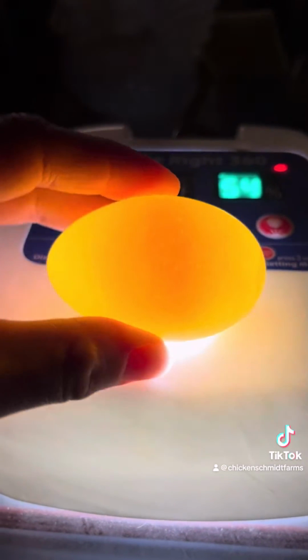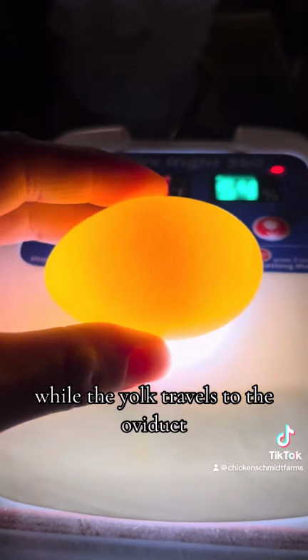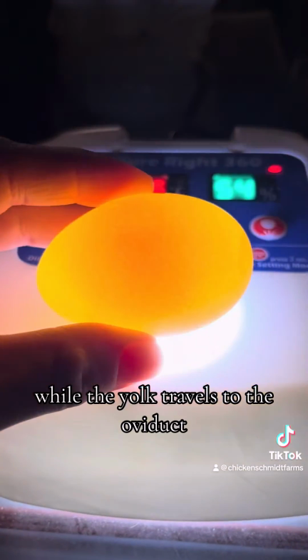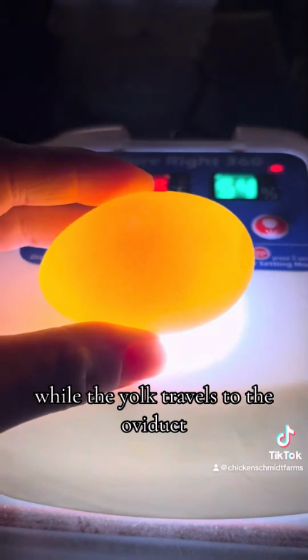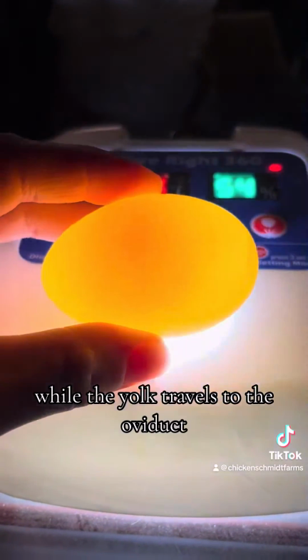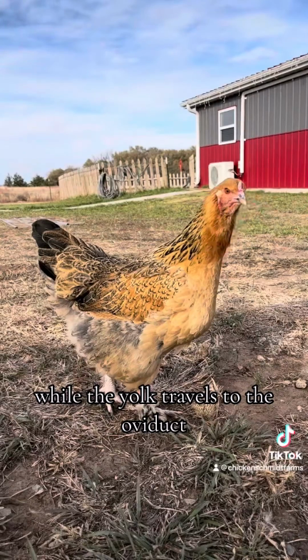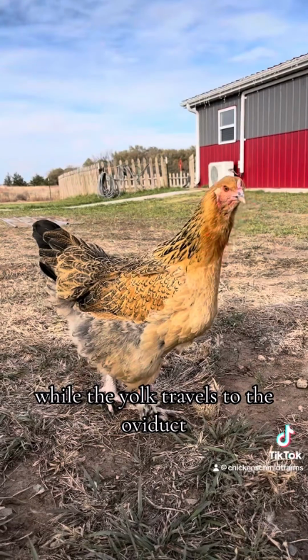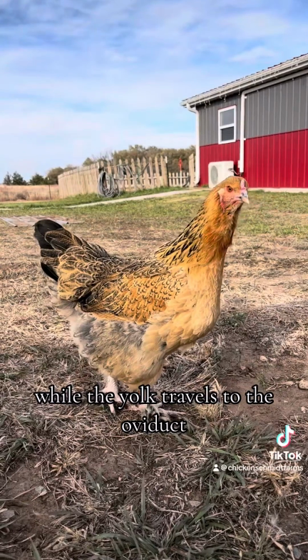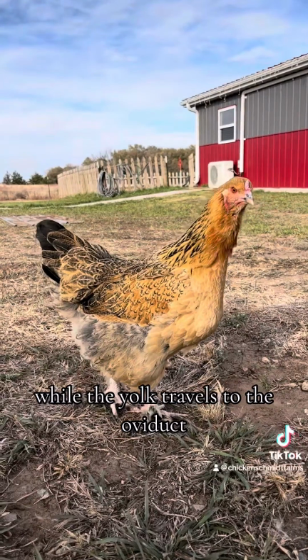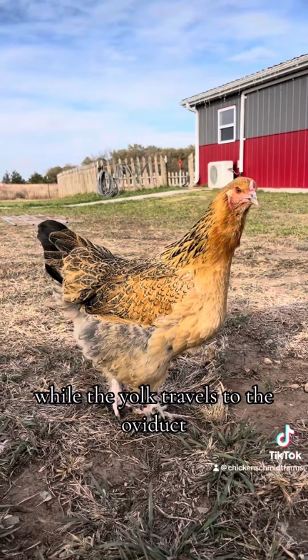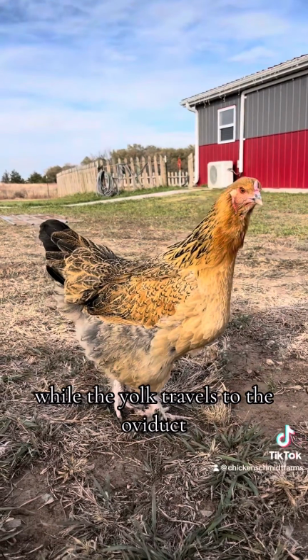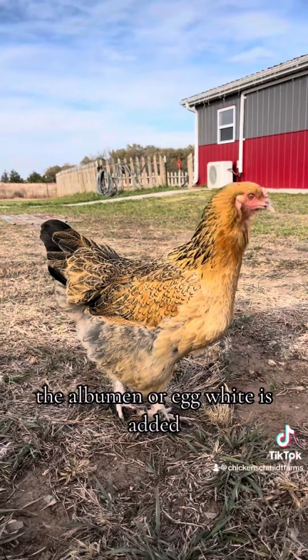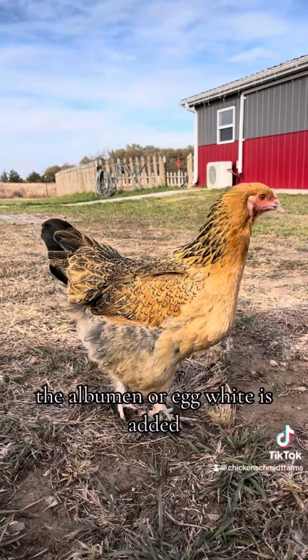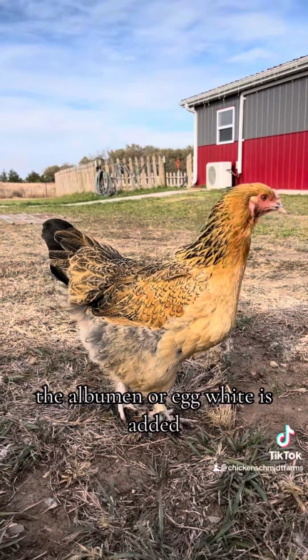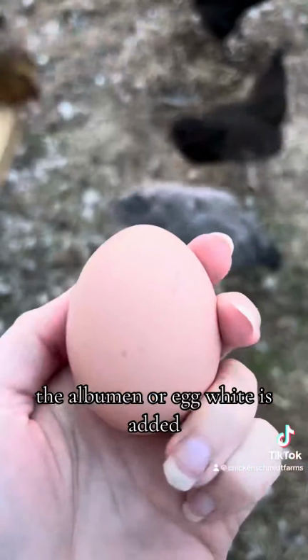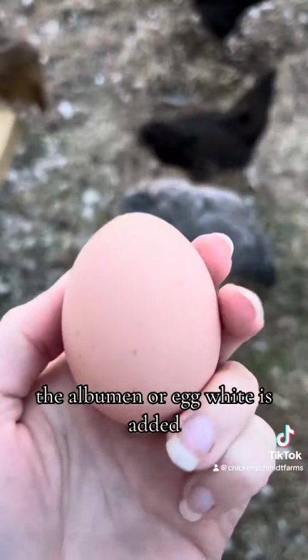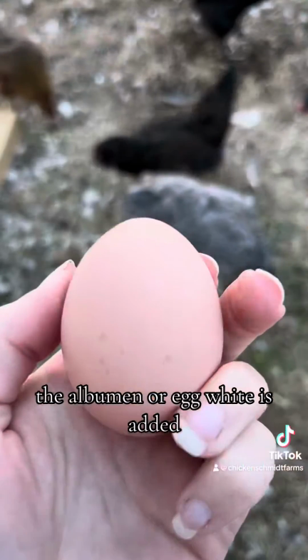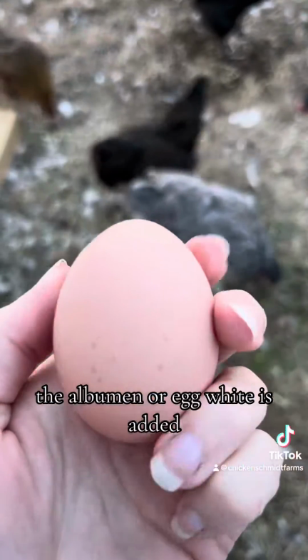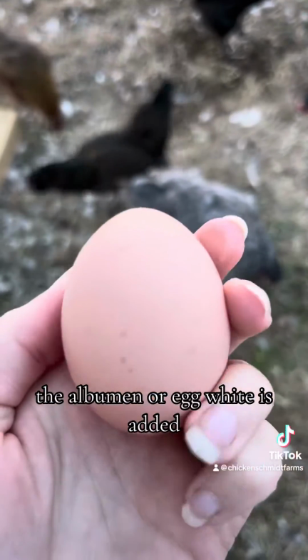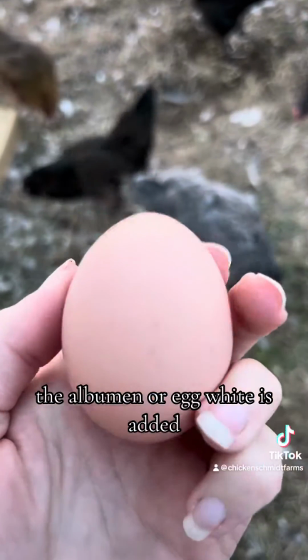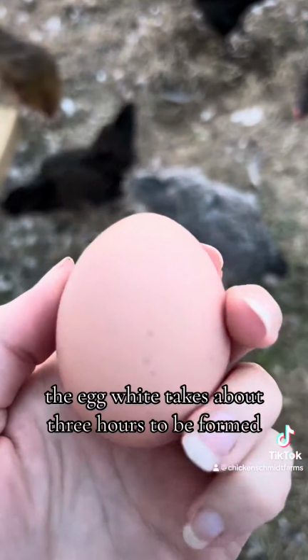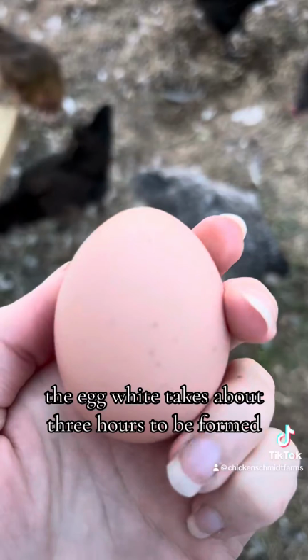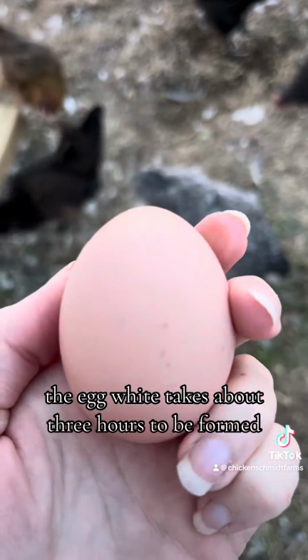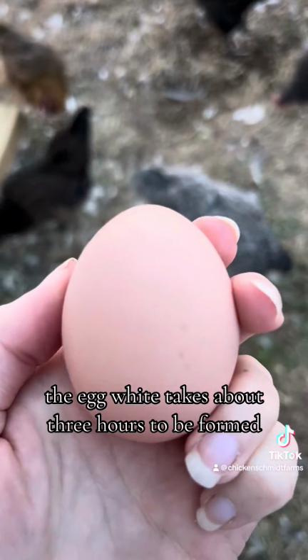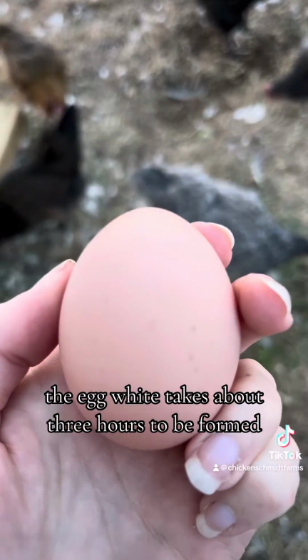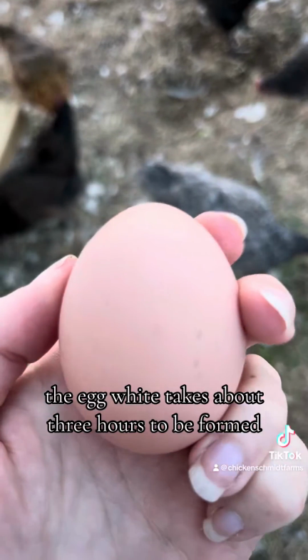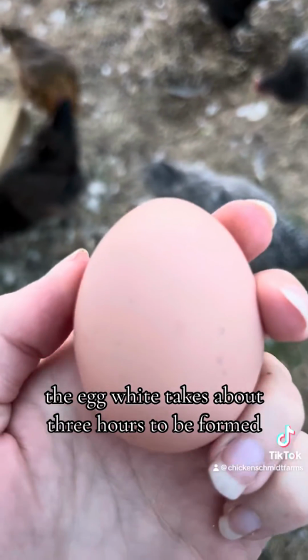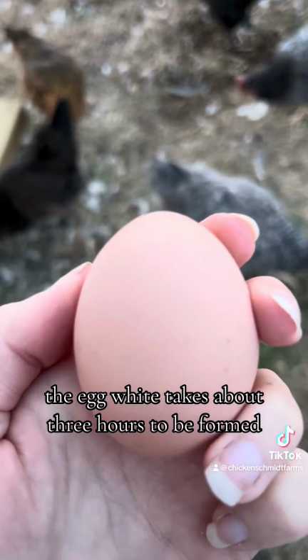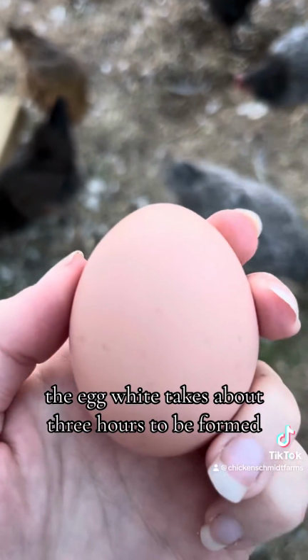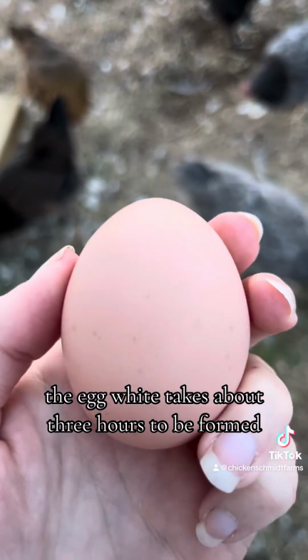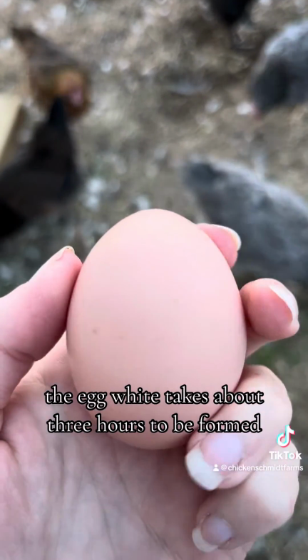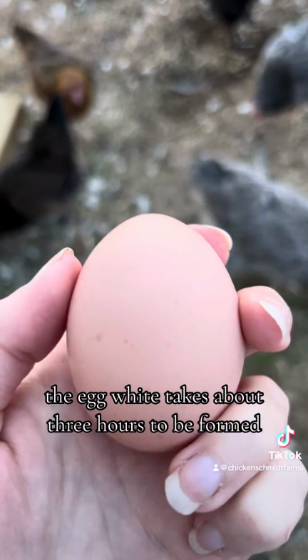While the yolk travels through the oviduct, the albumin, or egg white, is added. The egg white takes about three hours to be formed.